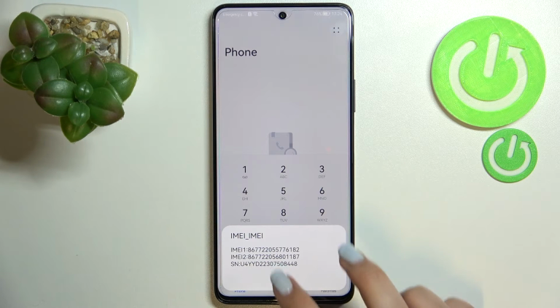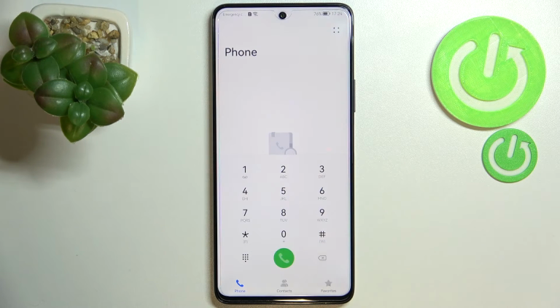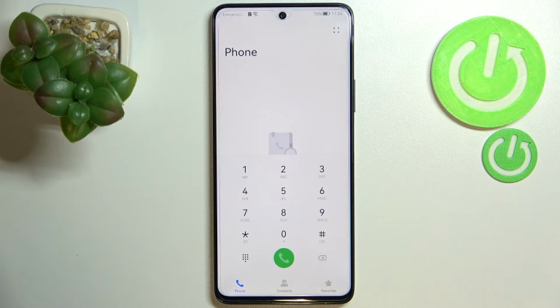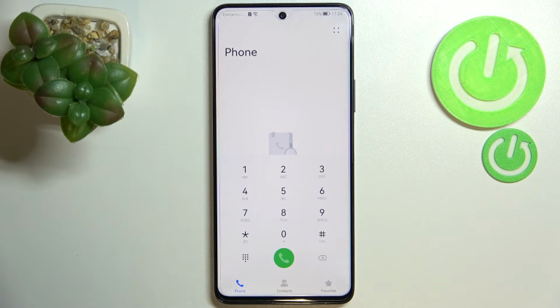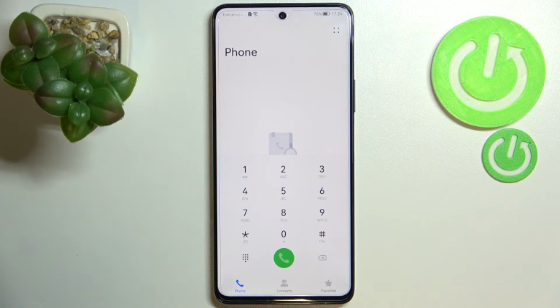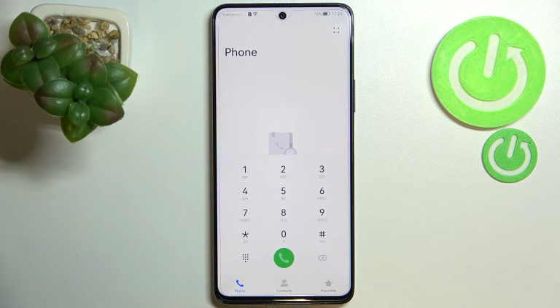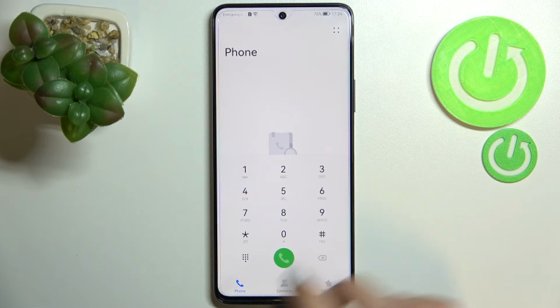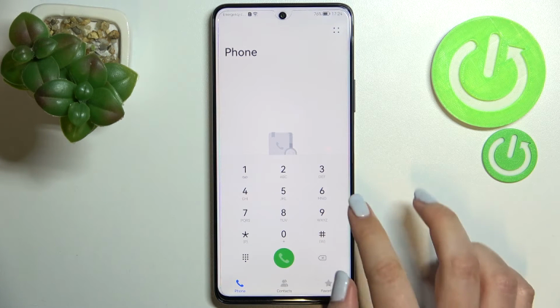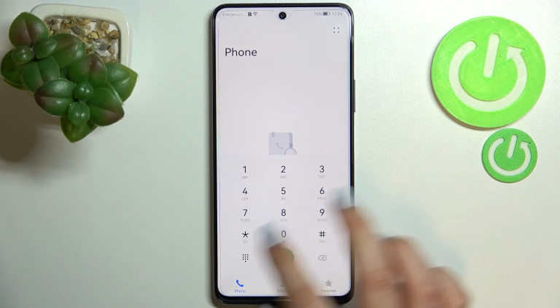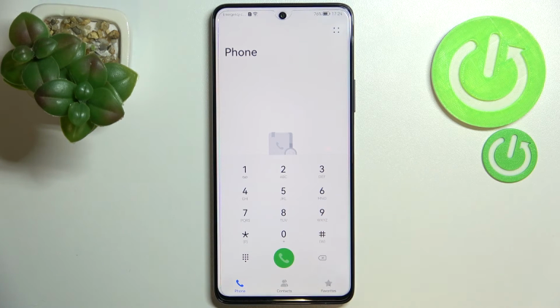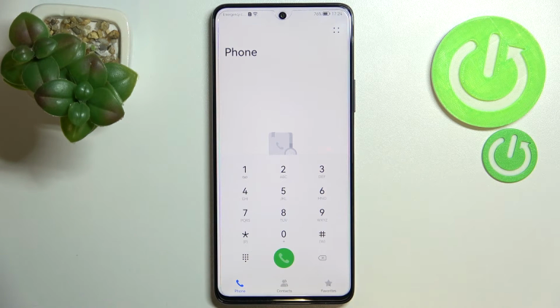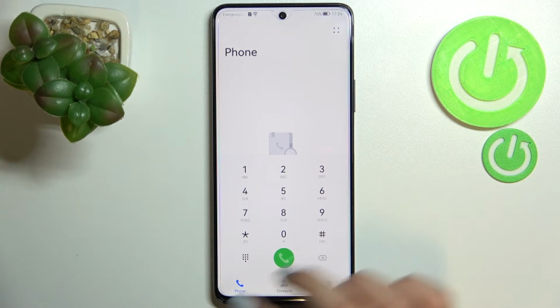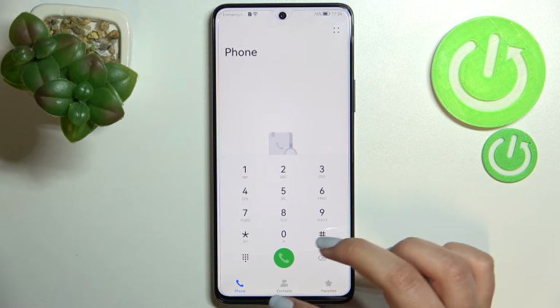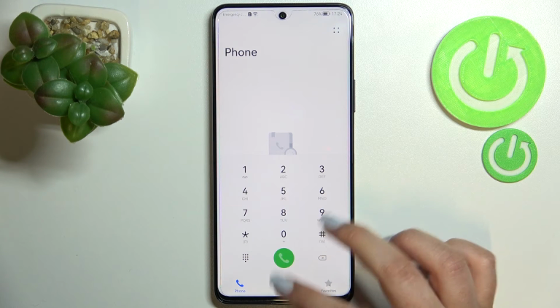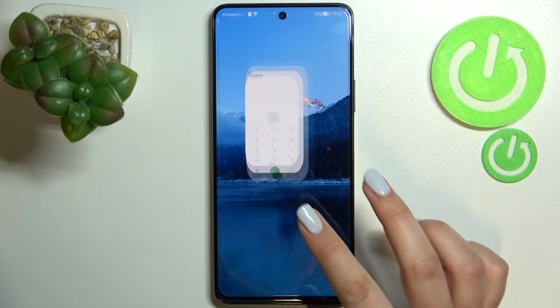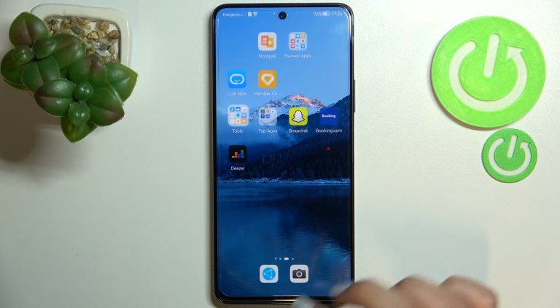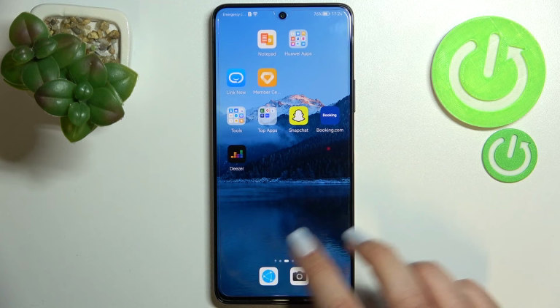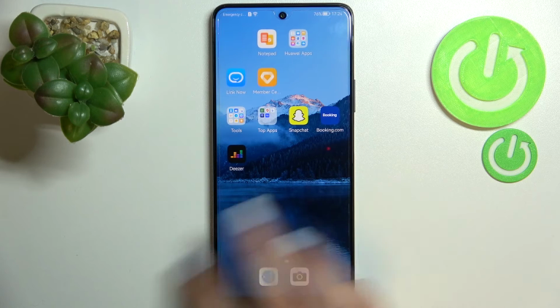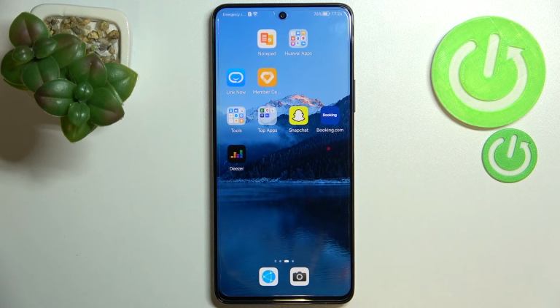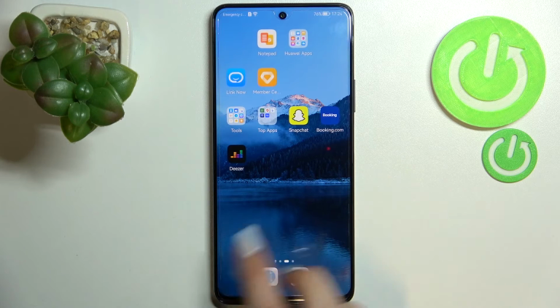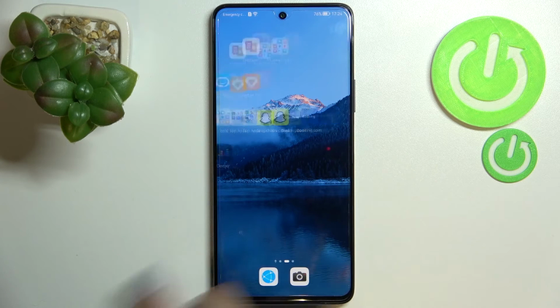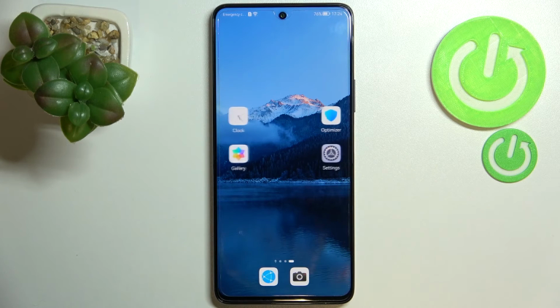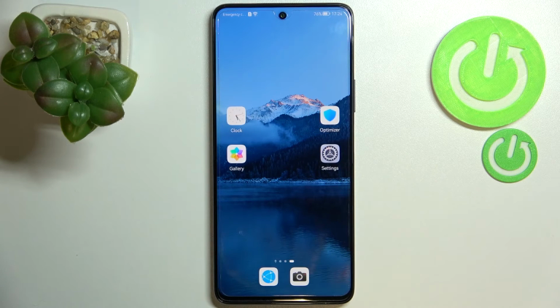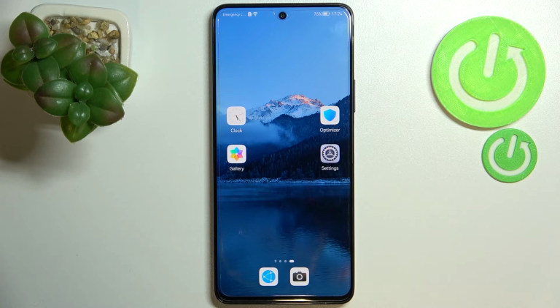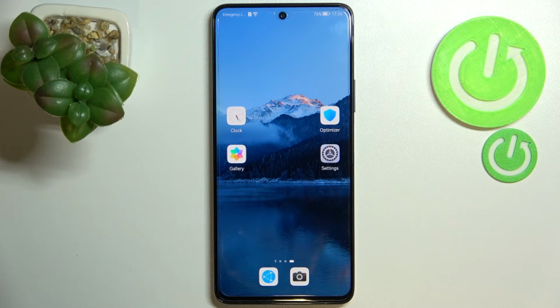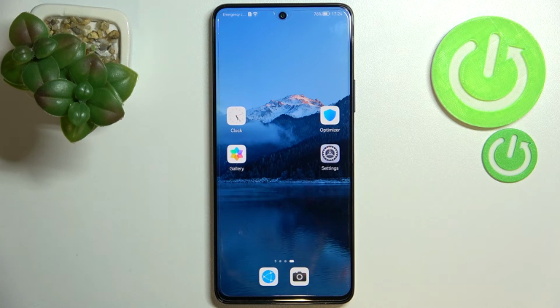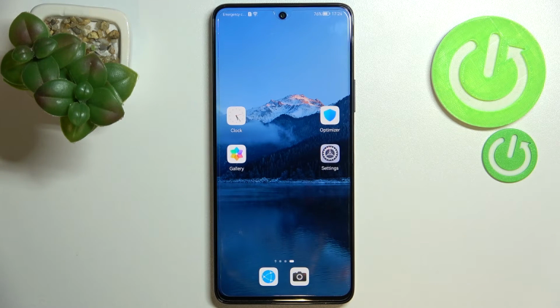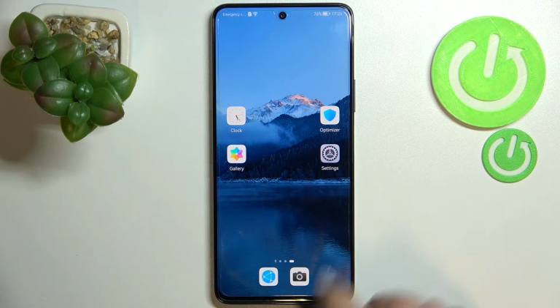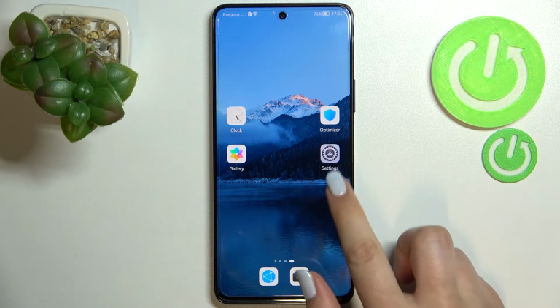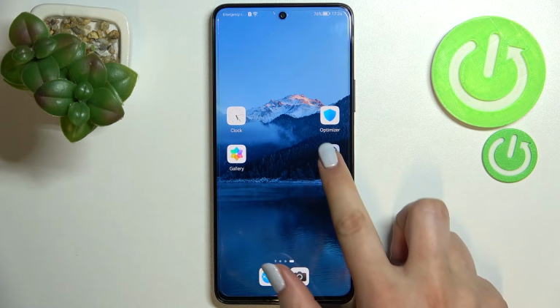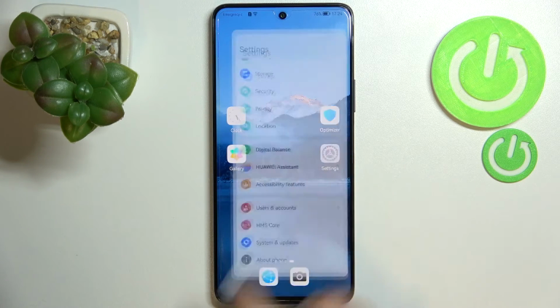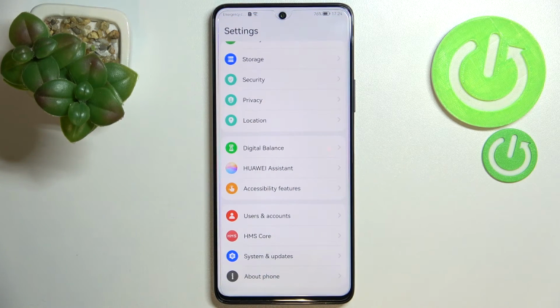Let me tap on OK and let me show you another way to check those numbers — and as I said, it is using the settings, so let's open them.